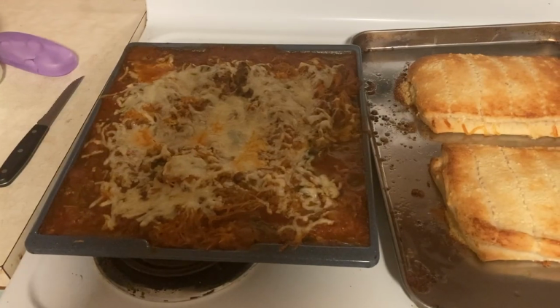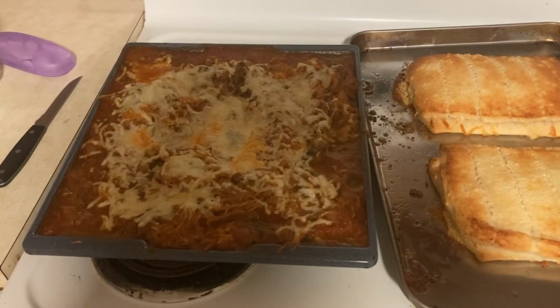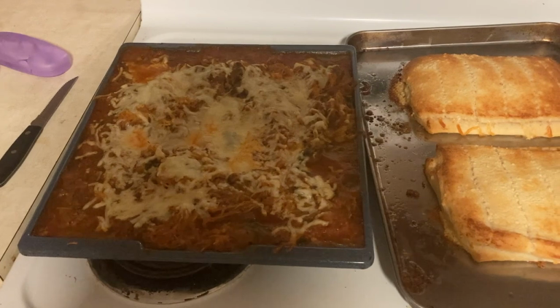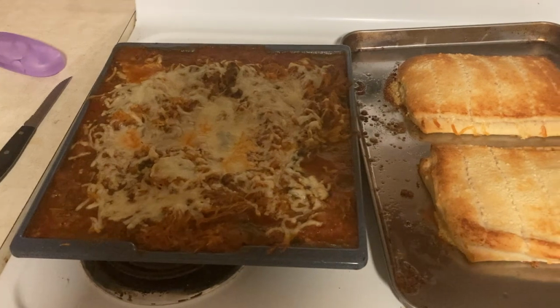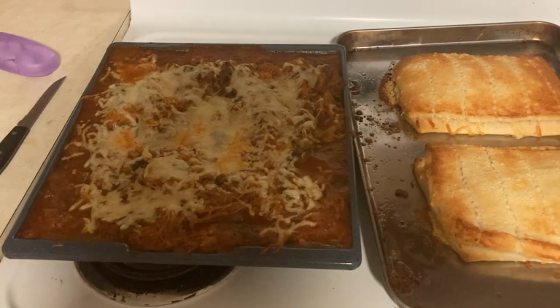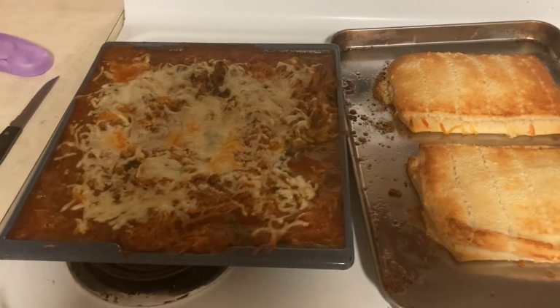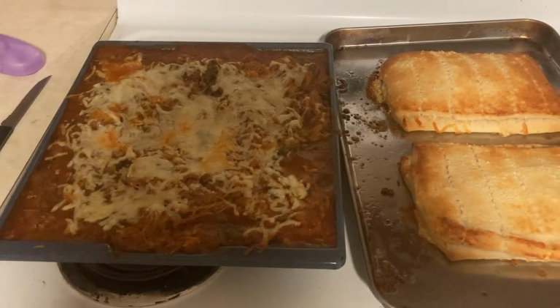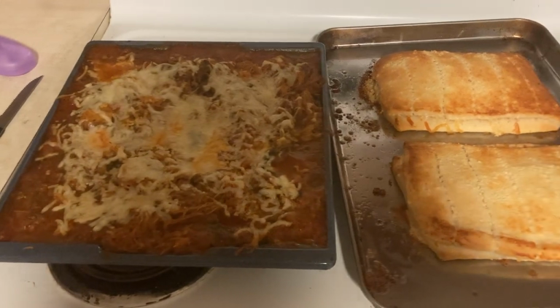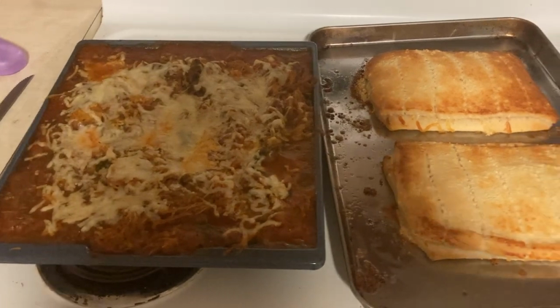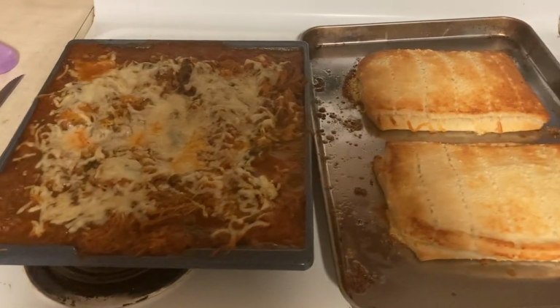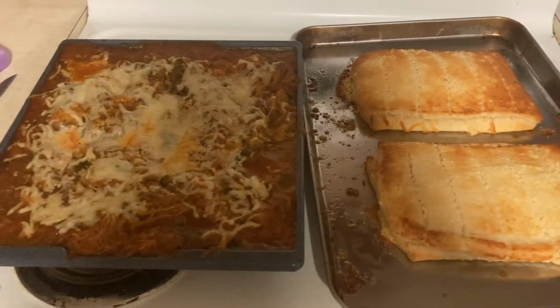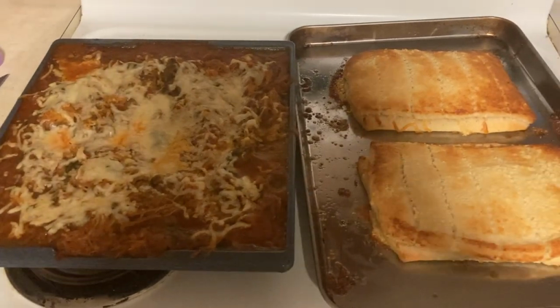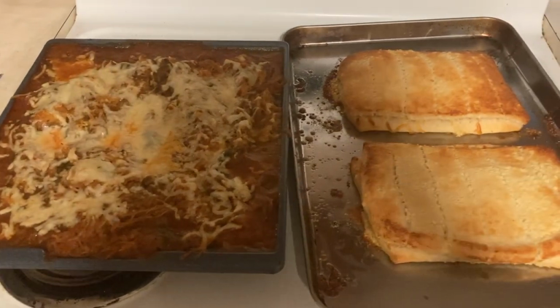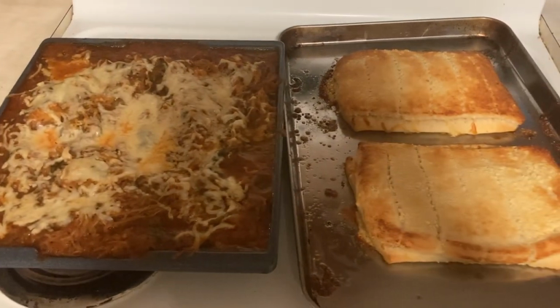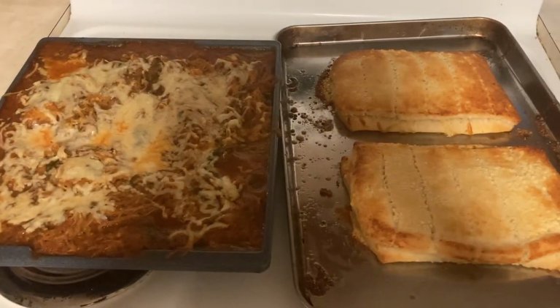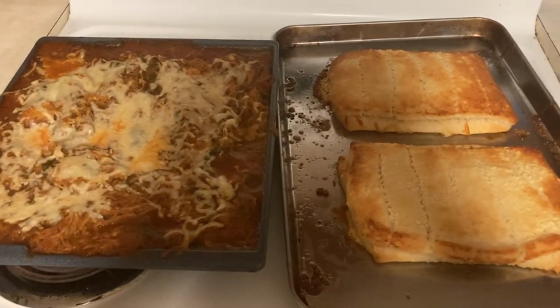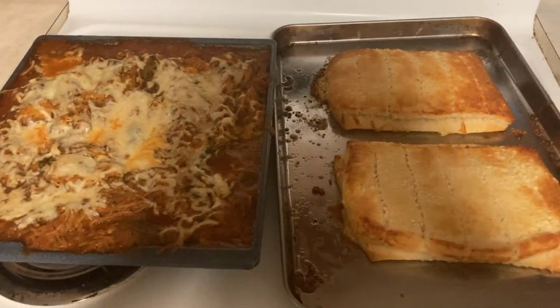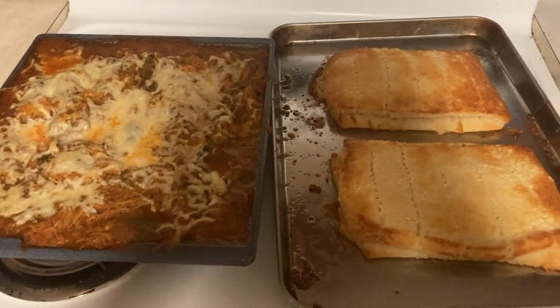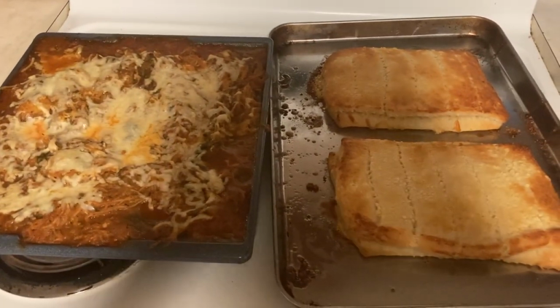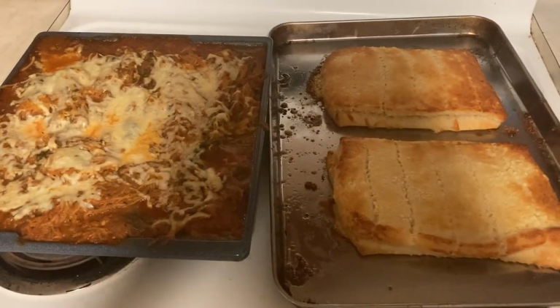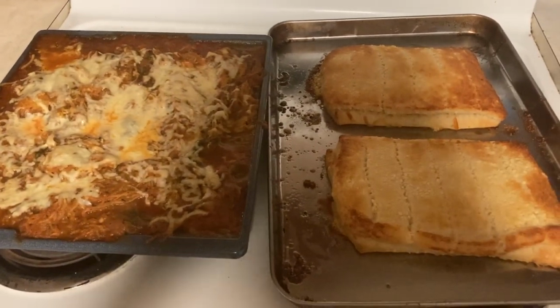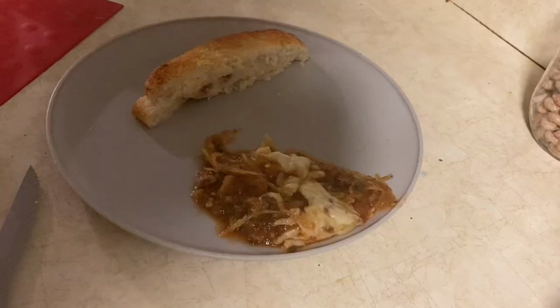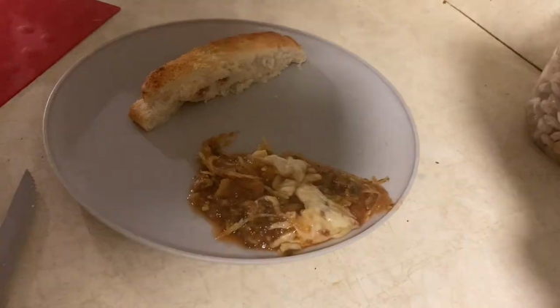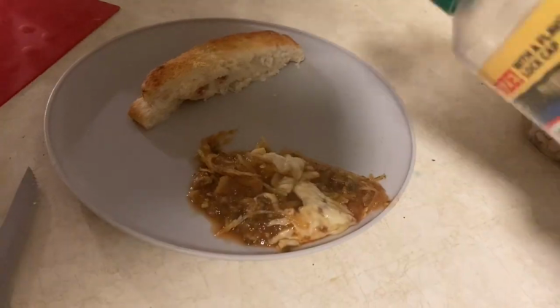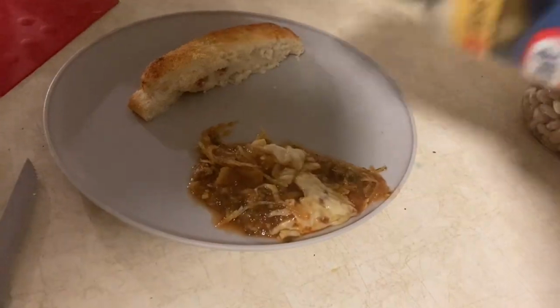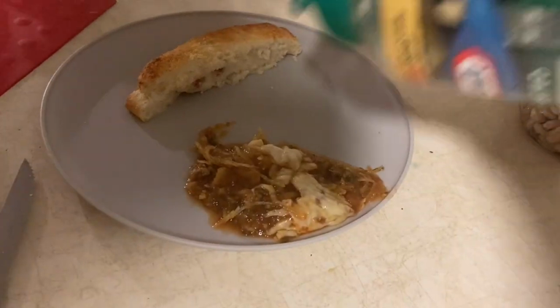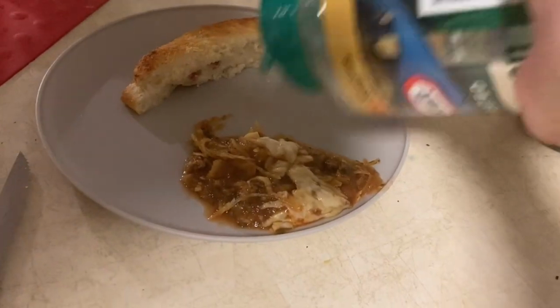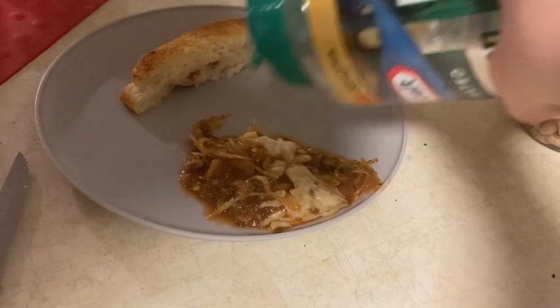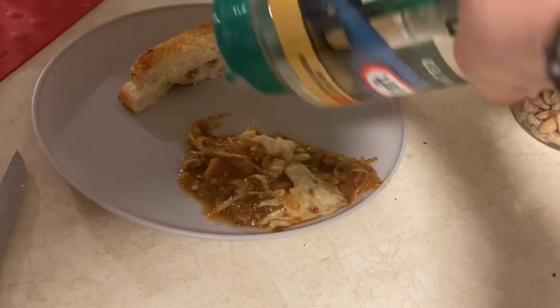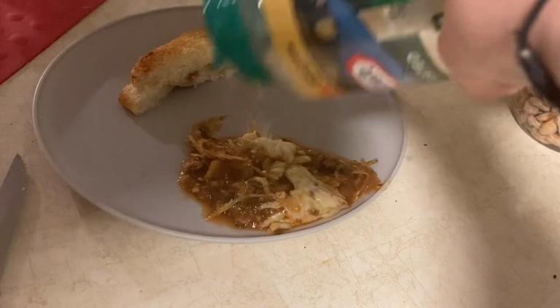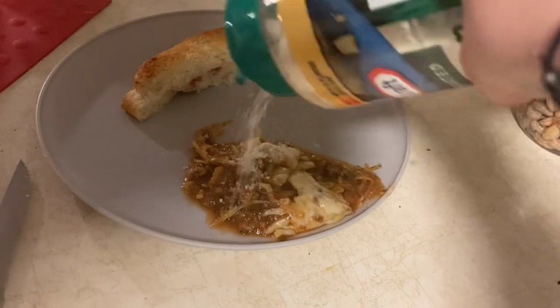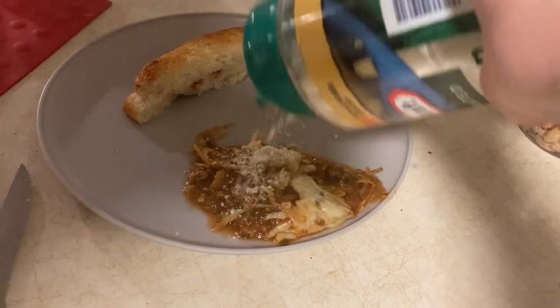There it is, all done — looking great! We're going to portion it out and put some Parmesan cheese on top for the little guys.